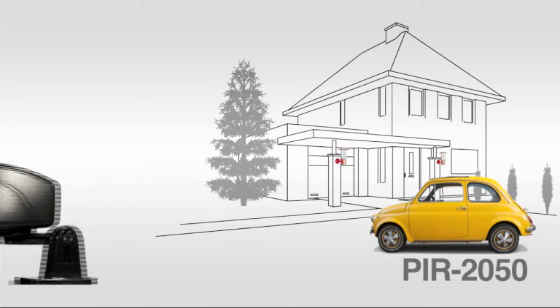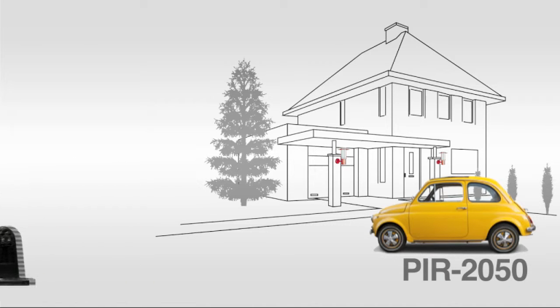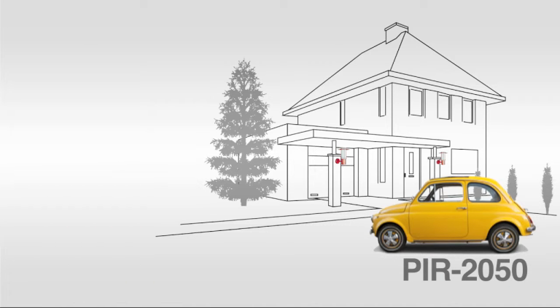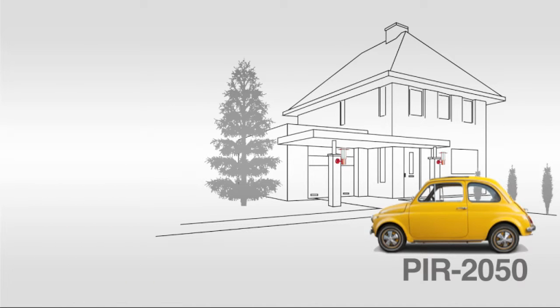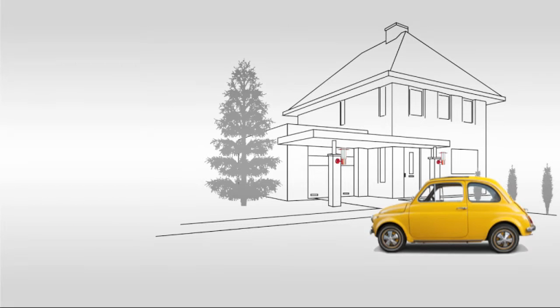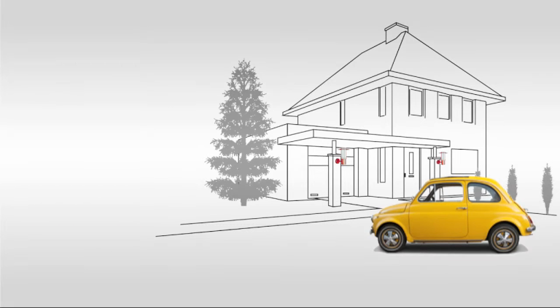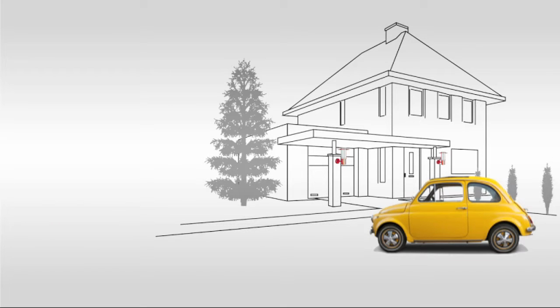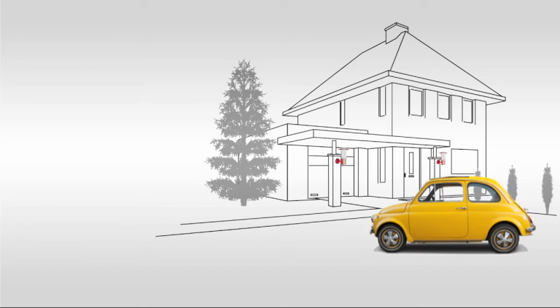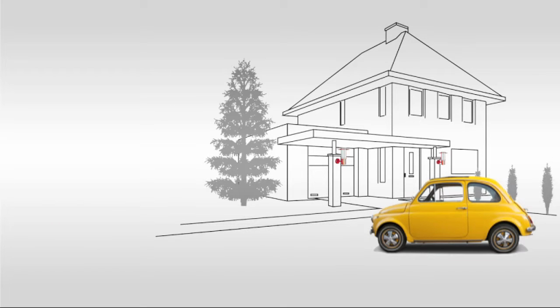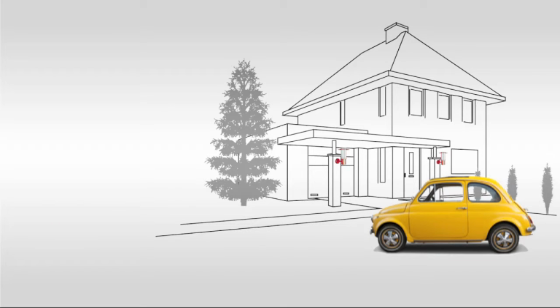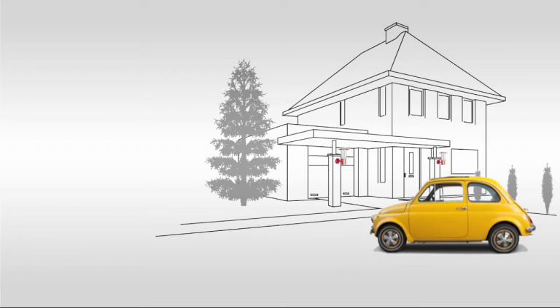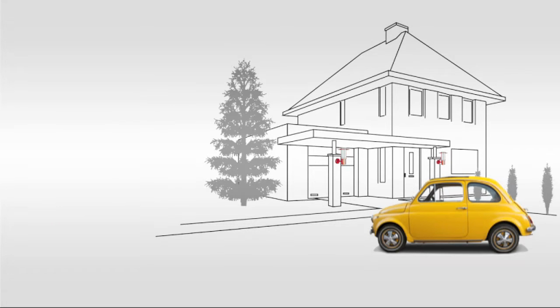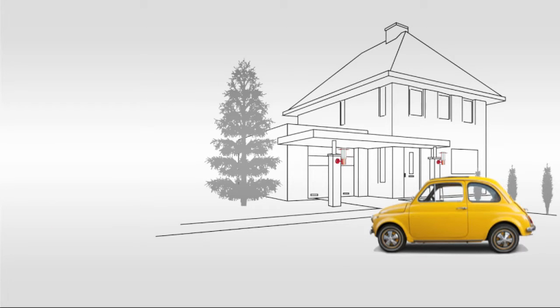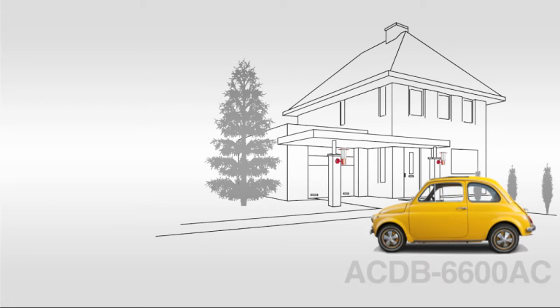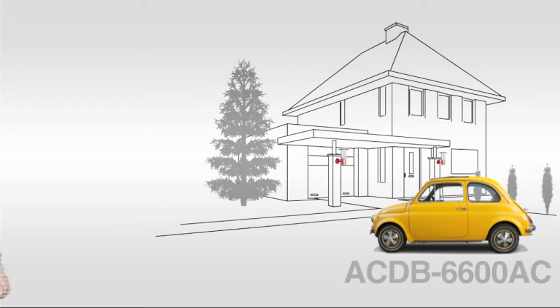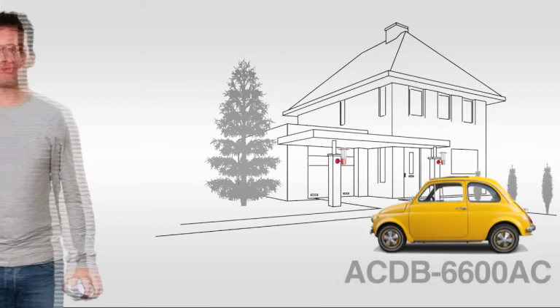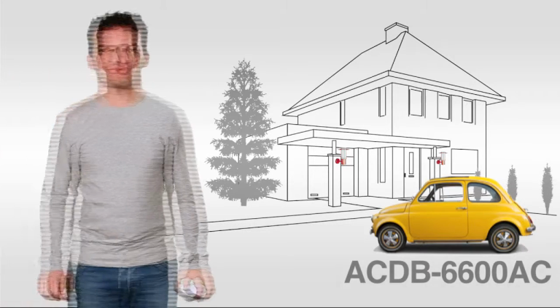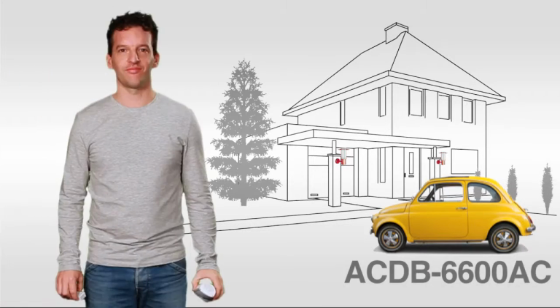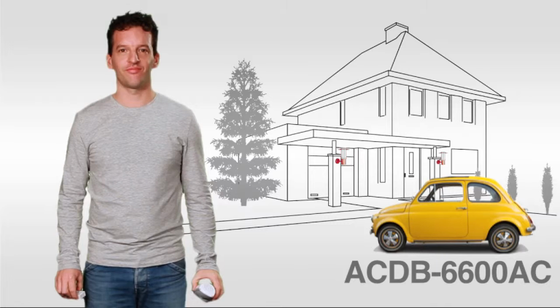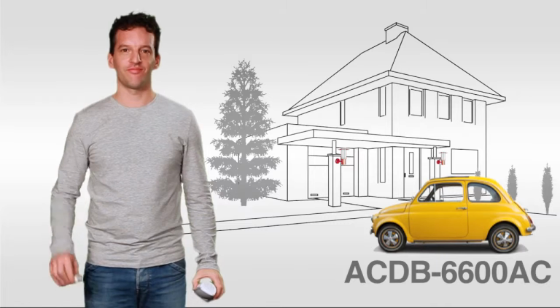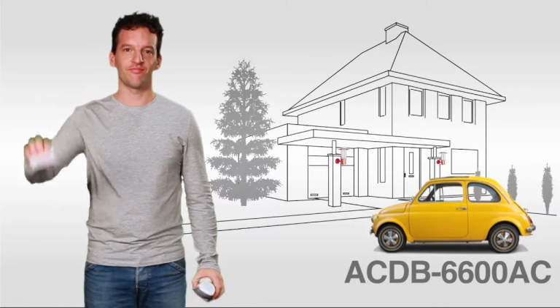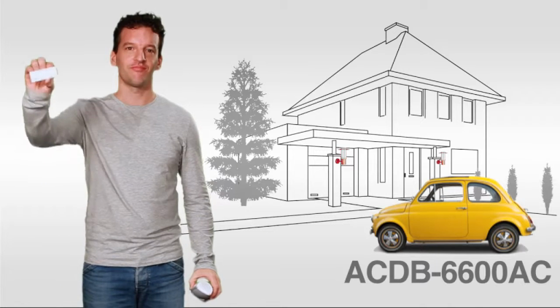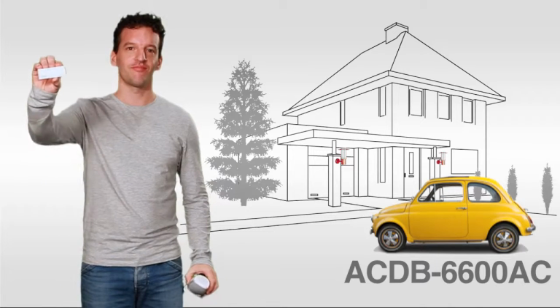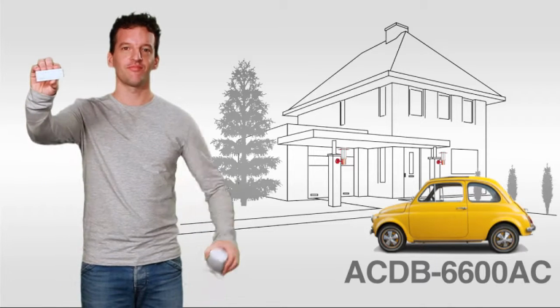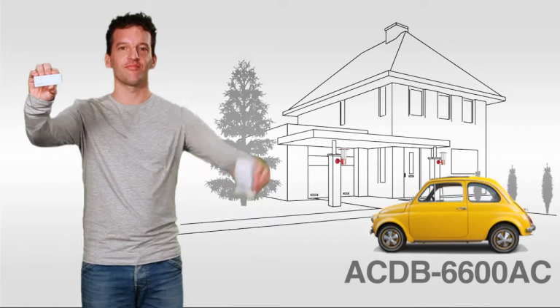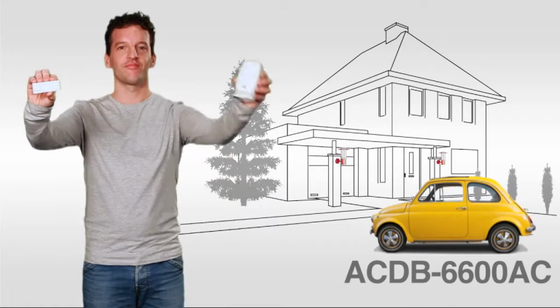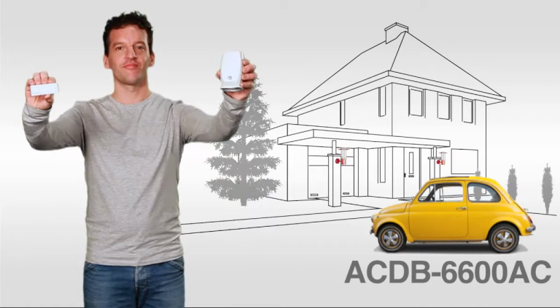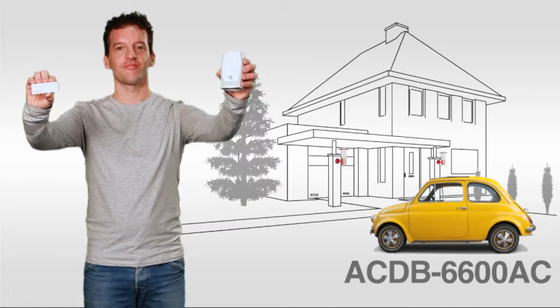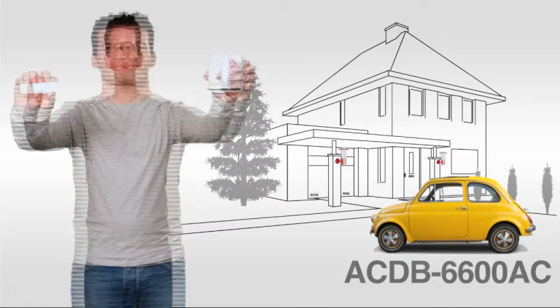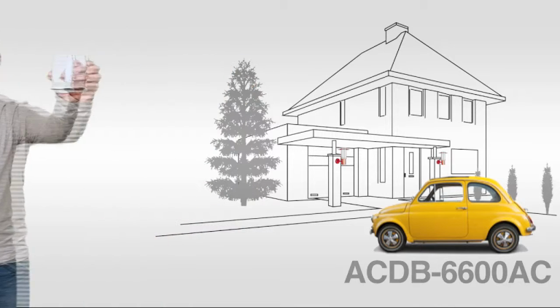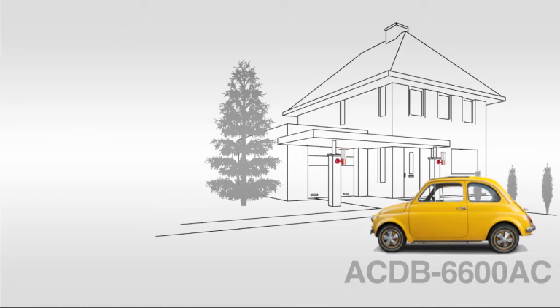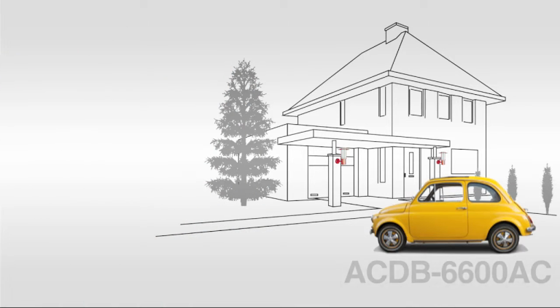Are you already using a COCO doorbell system? Then you can use this wireless chime to expand your existing system.